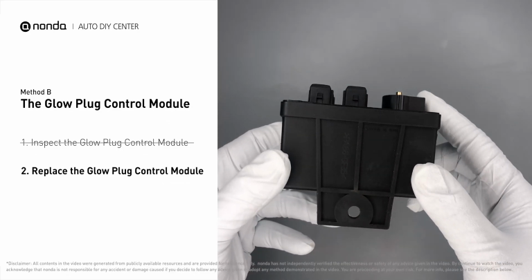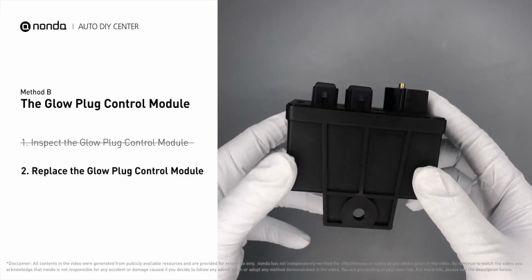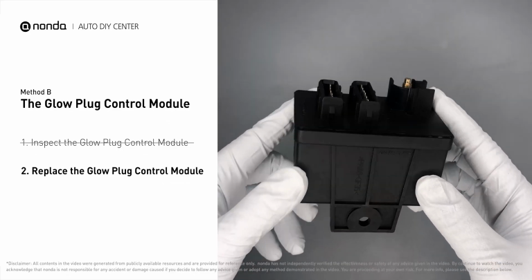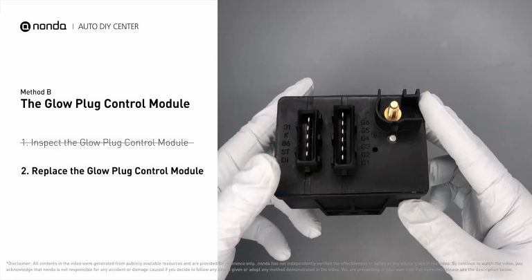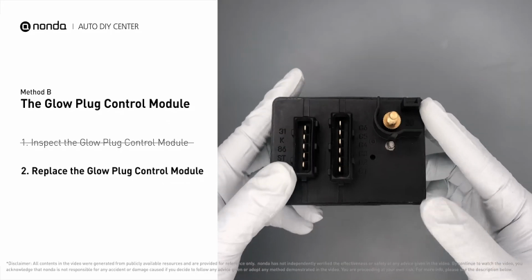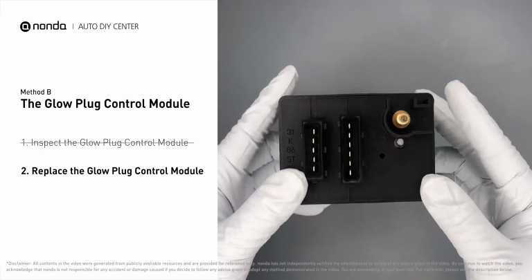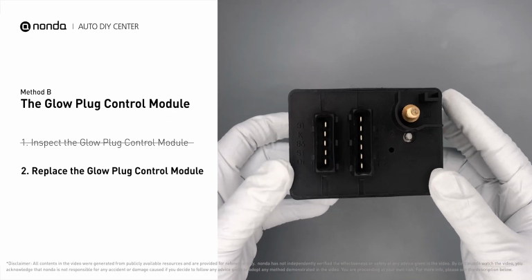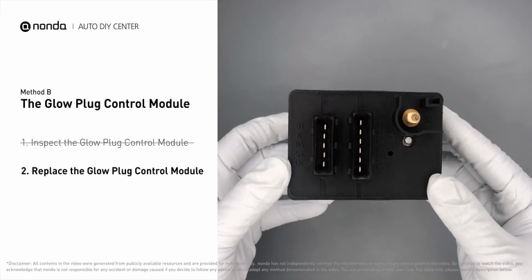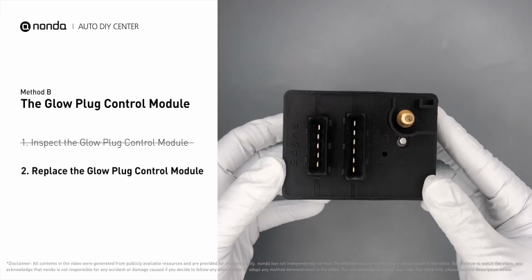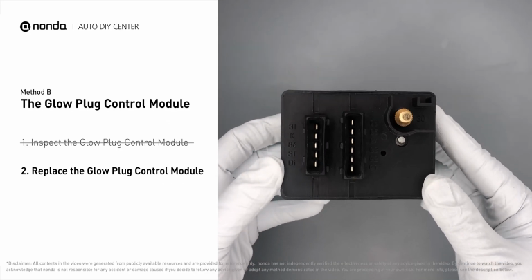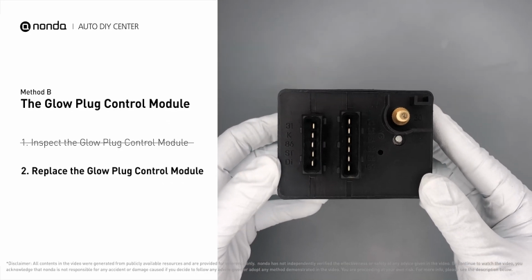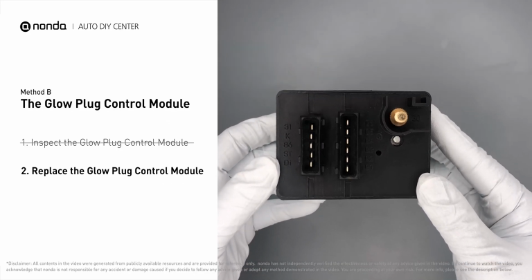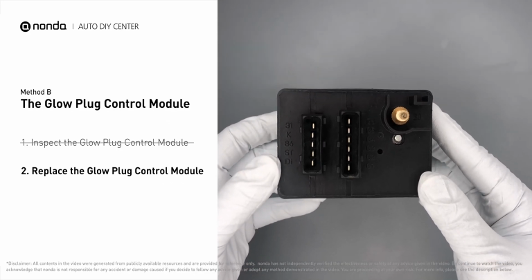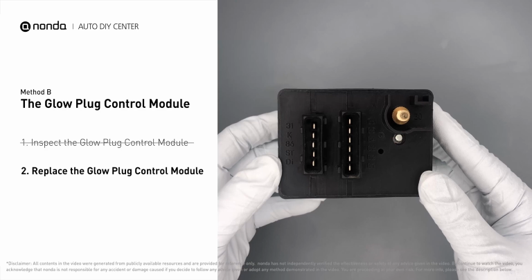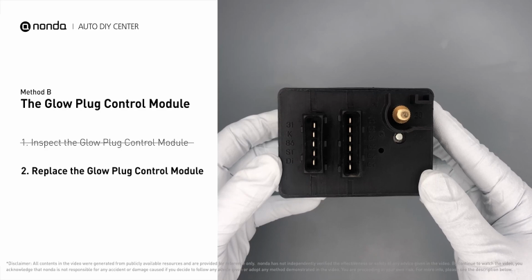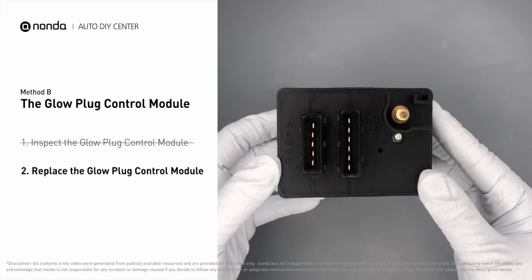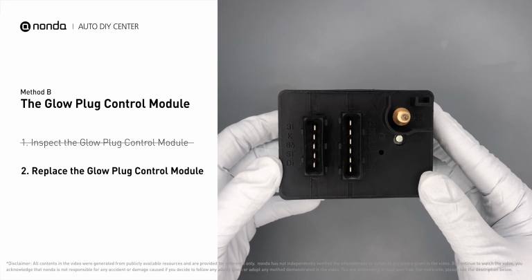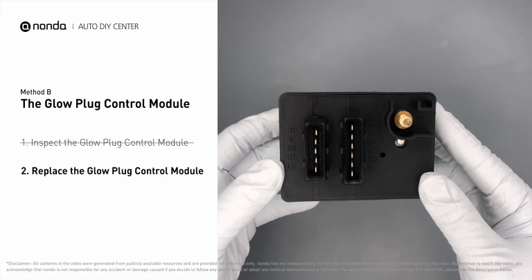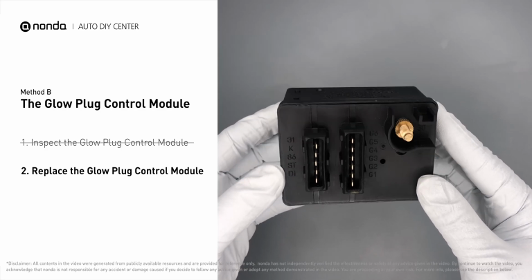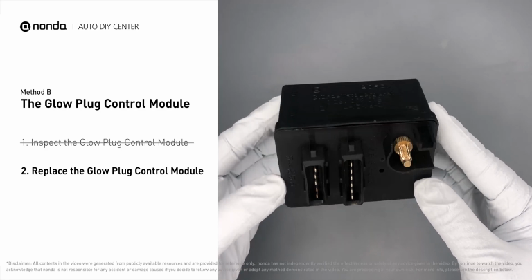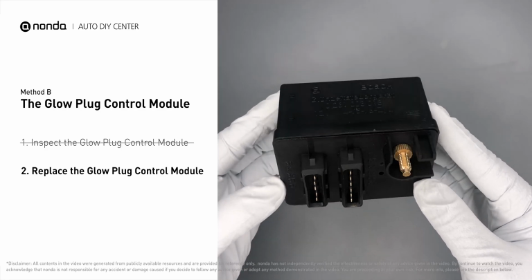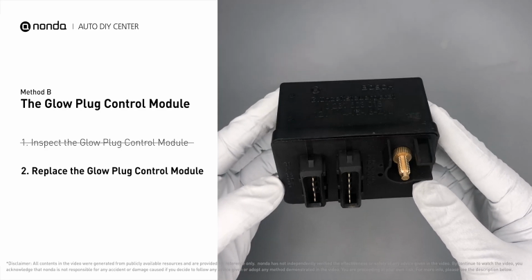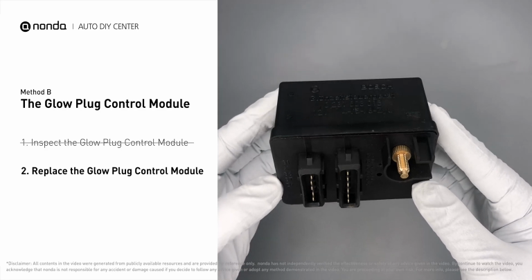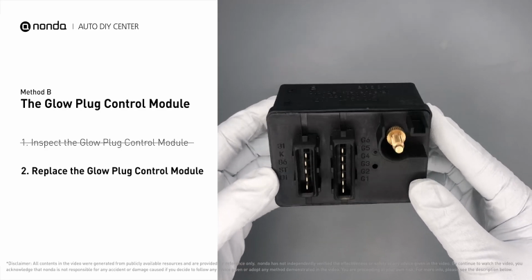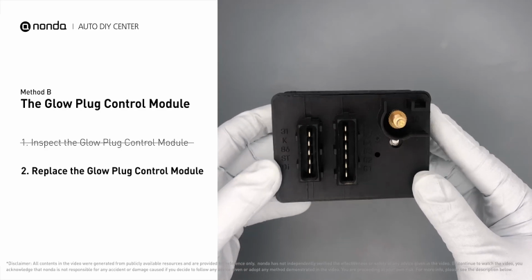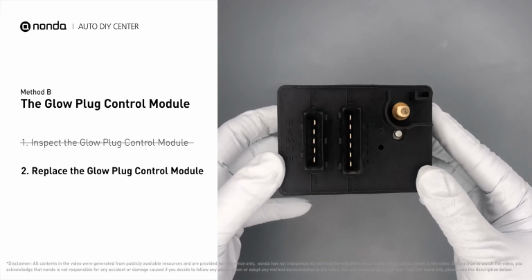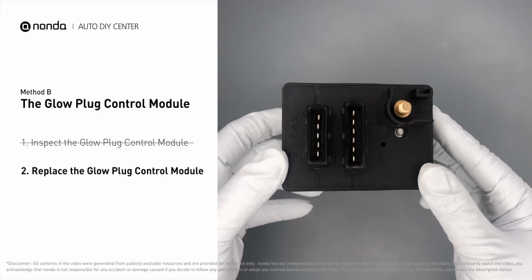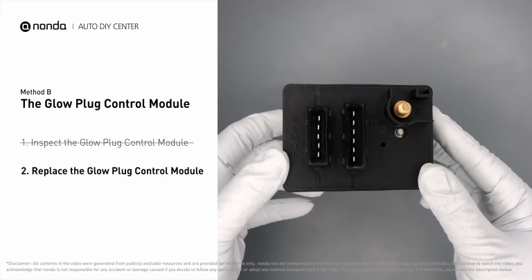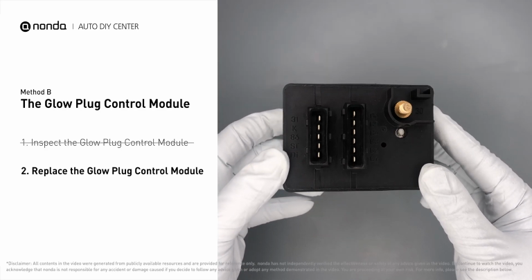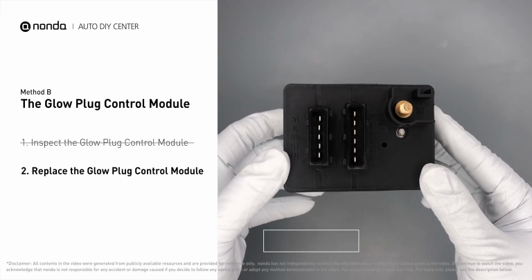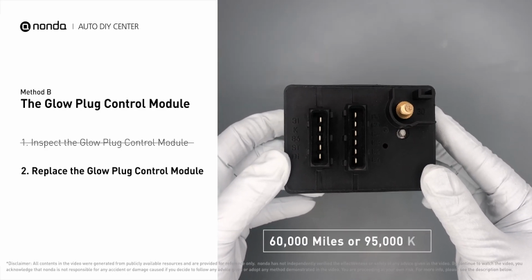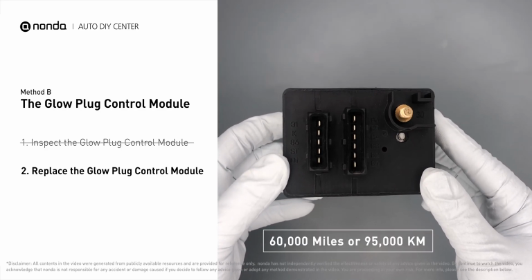Replacing your glow plugs or glow plug control module is a straightforward project that is recommended every 60,000 miles or 95,000 kilometers.